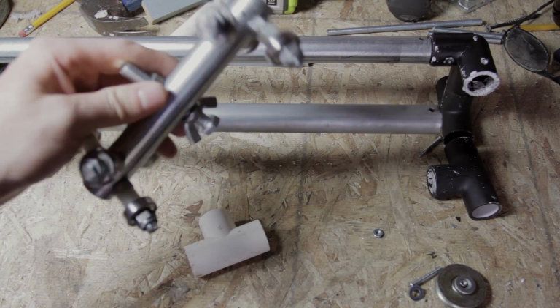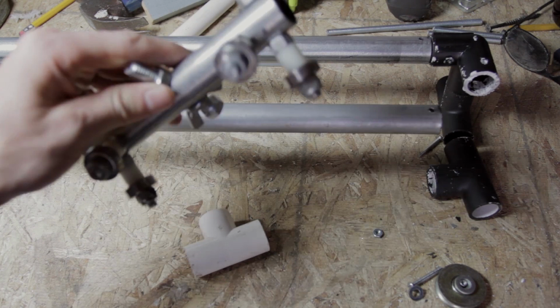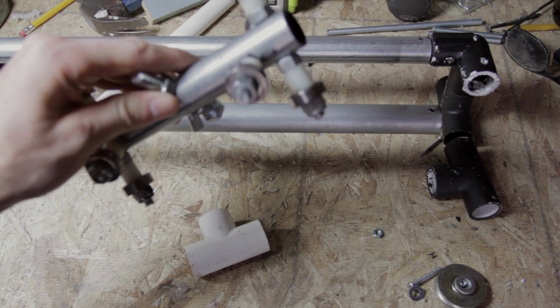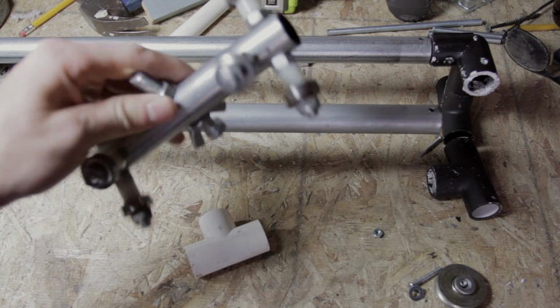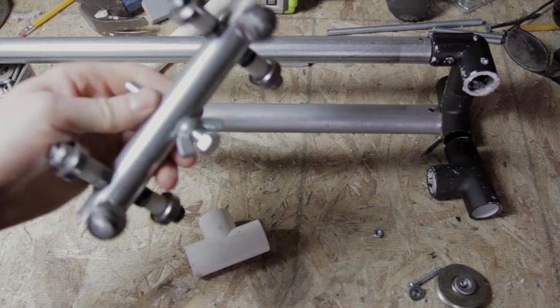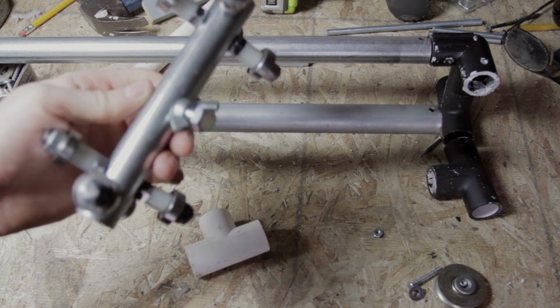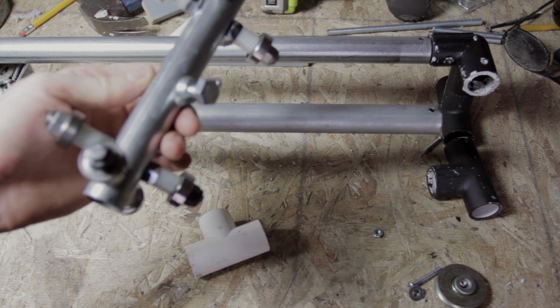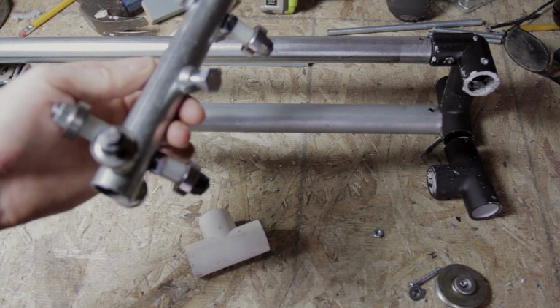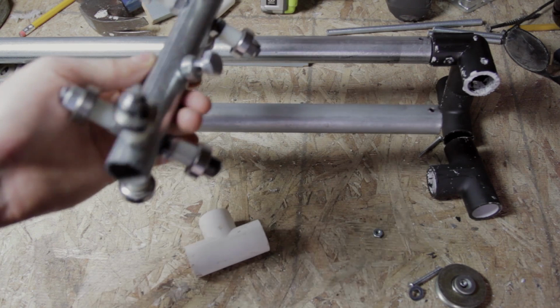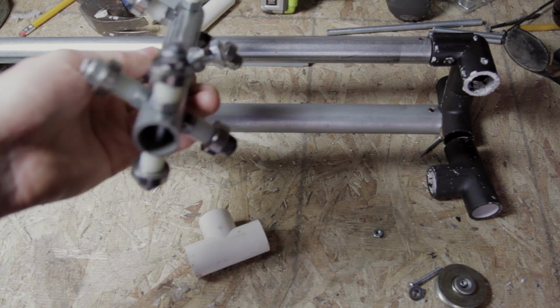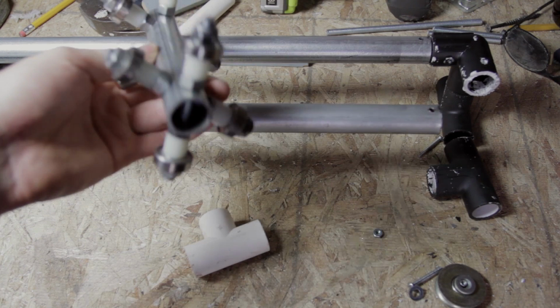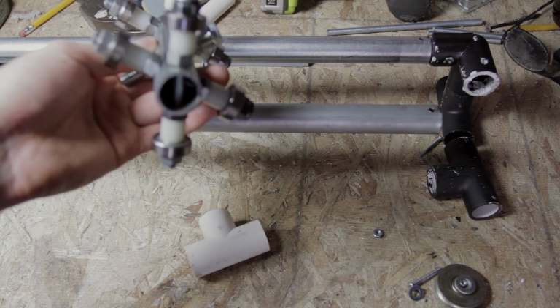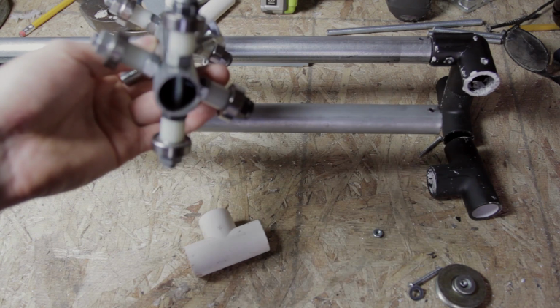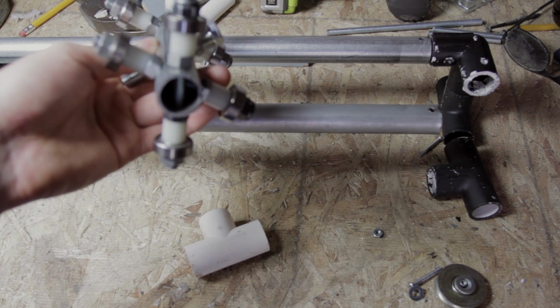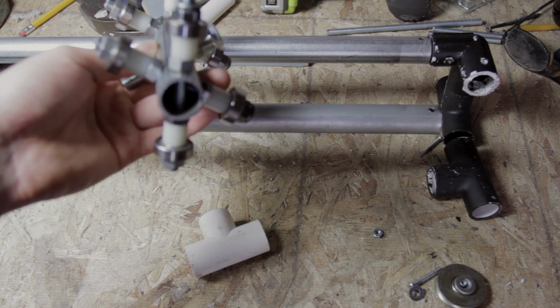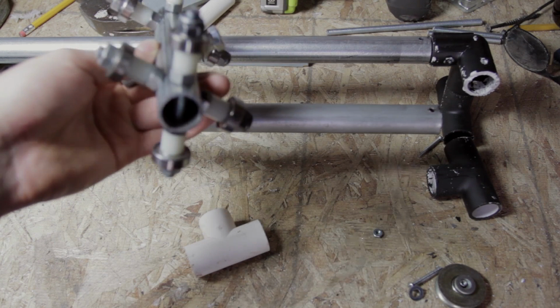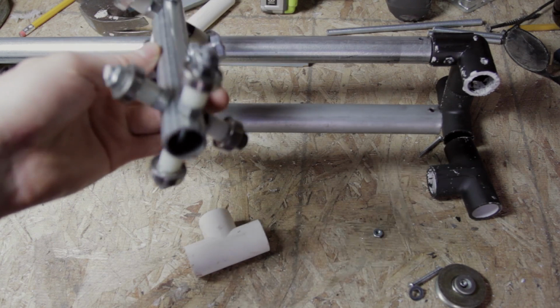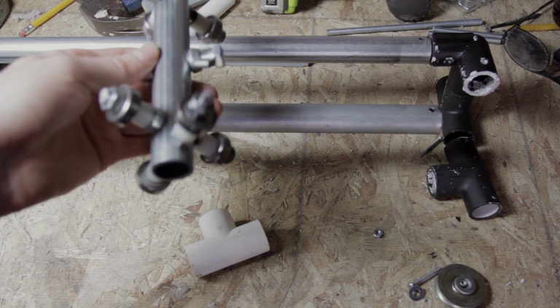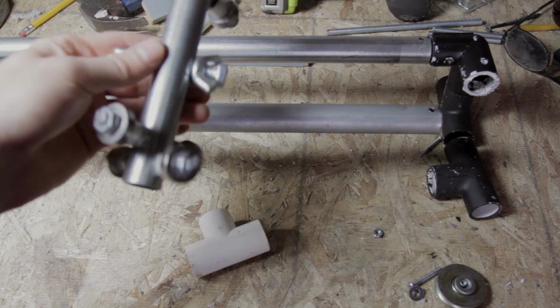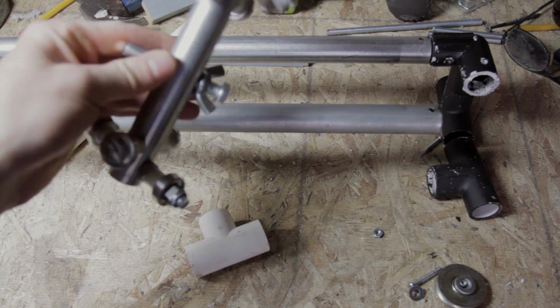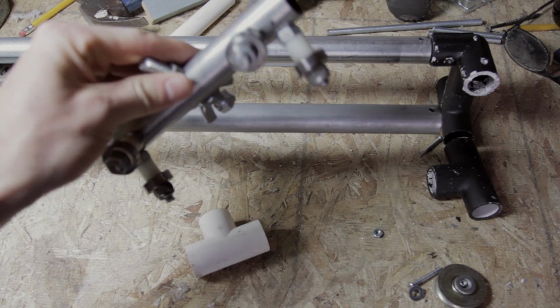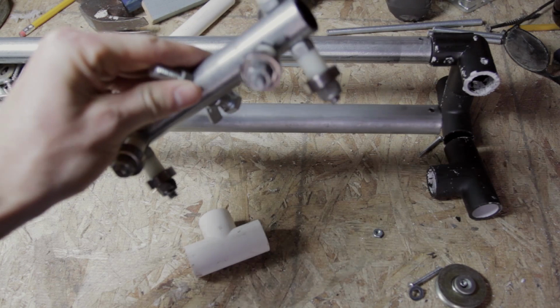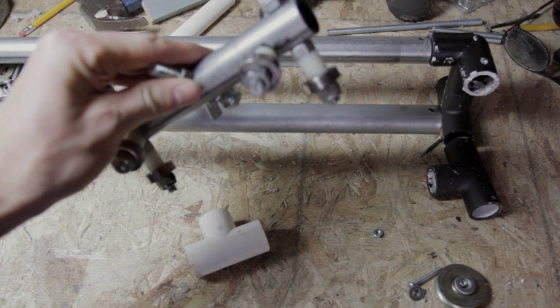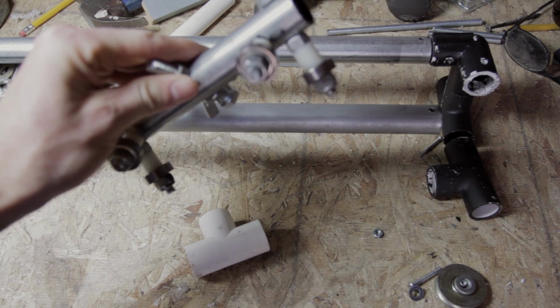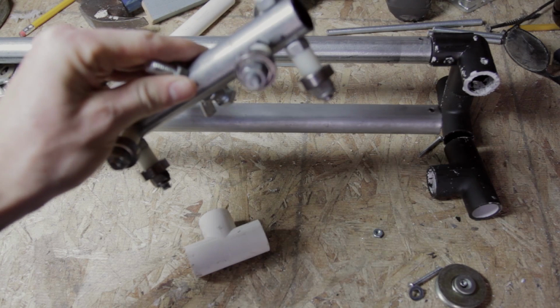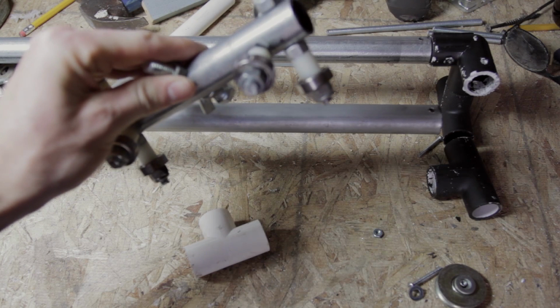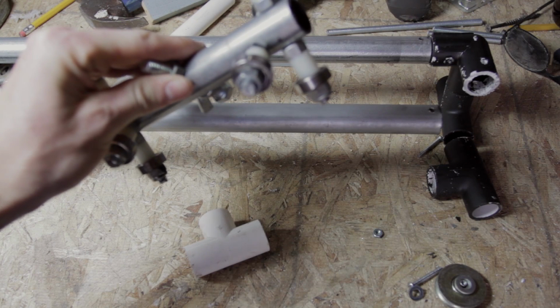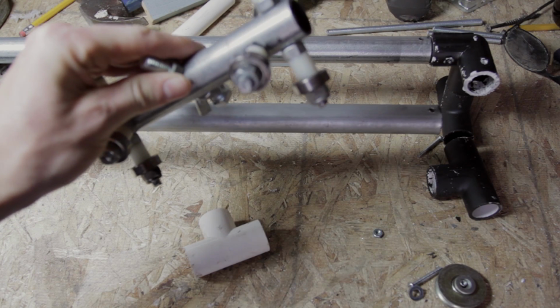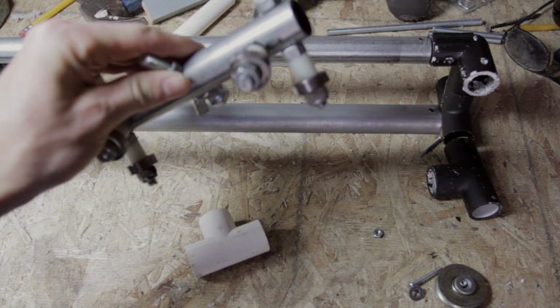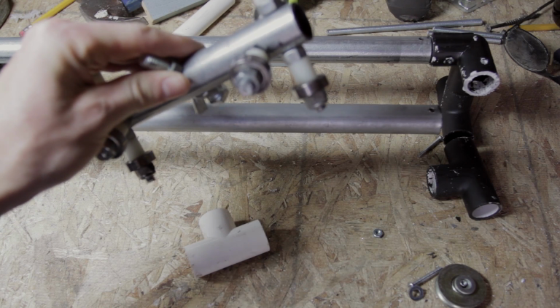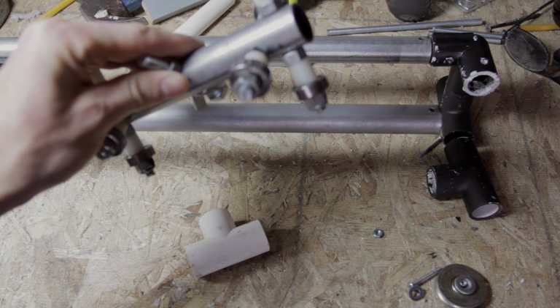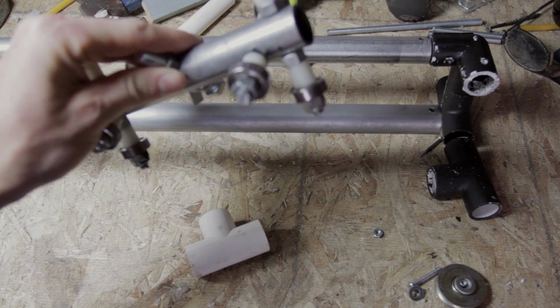With this design you don't have to worry about it falling off, because it has bearings on the top and bottom of the rail.